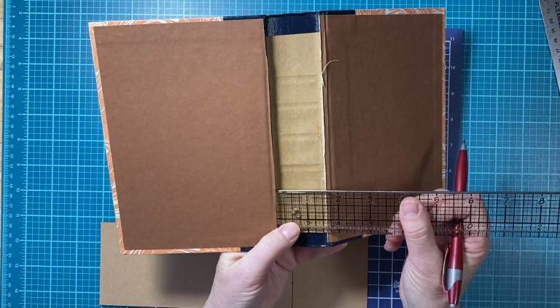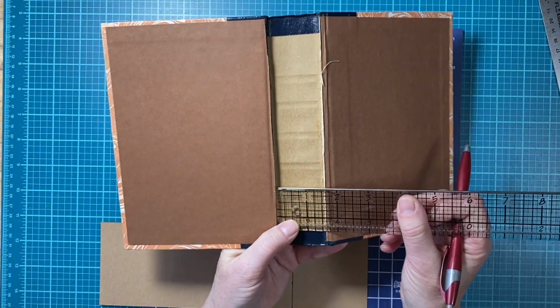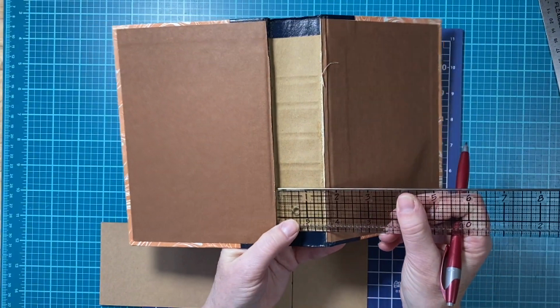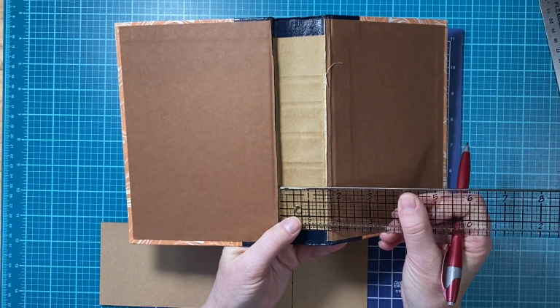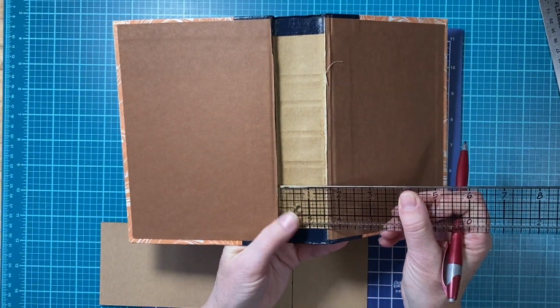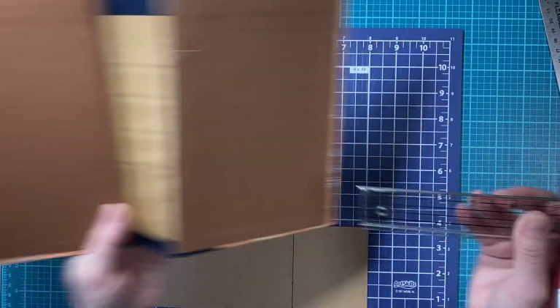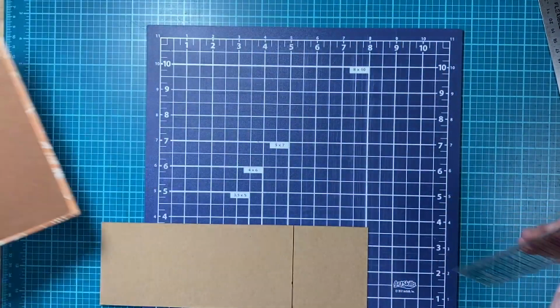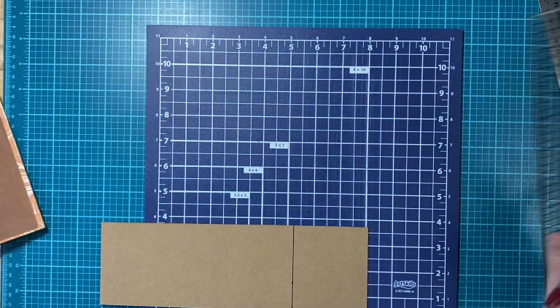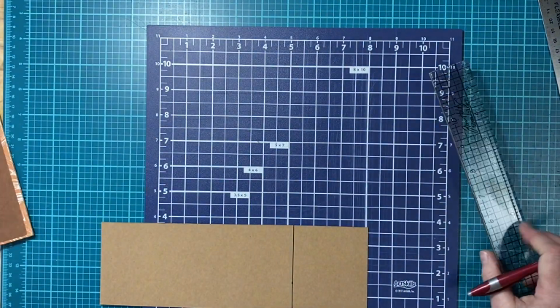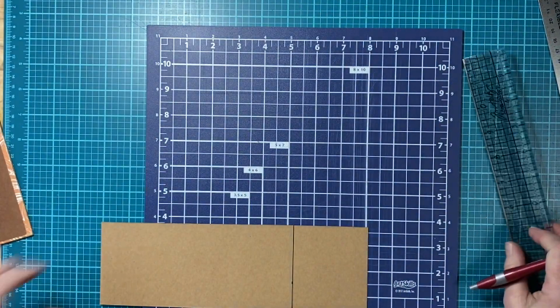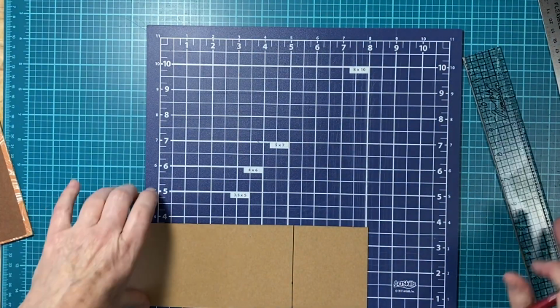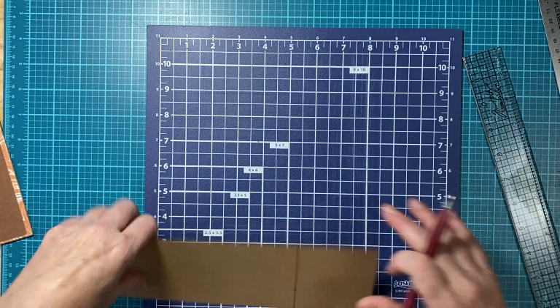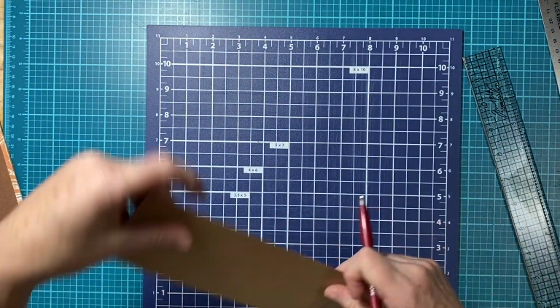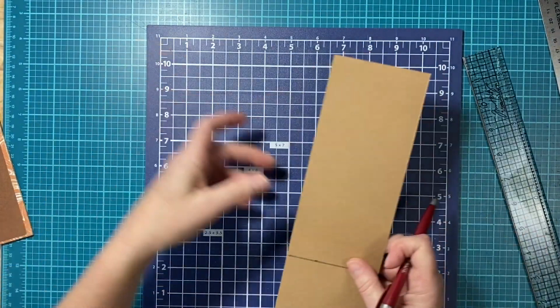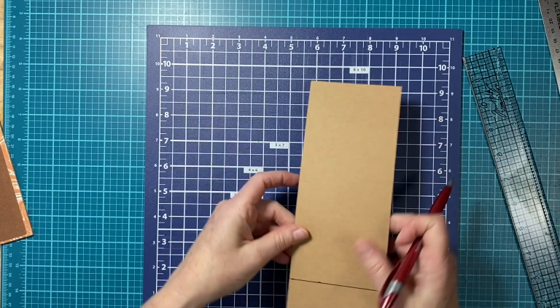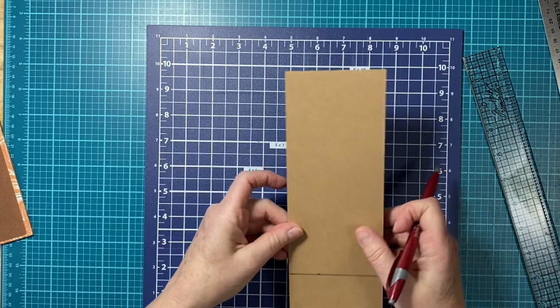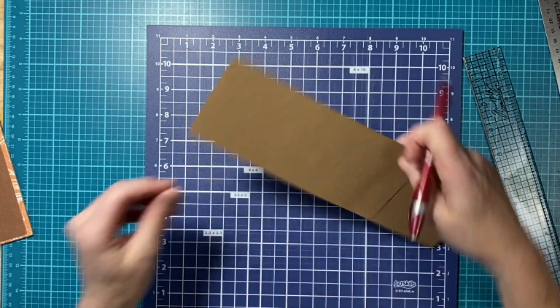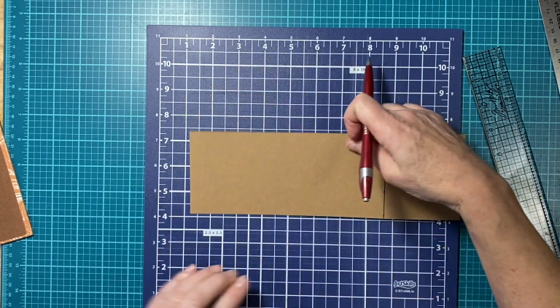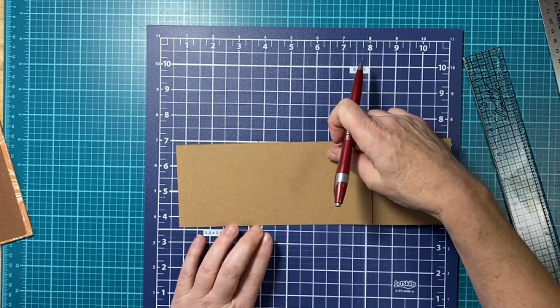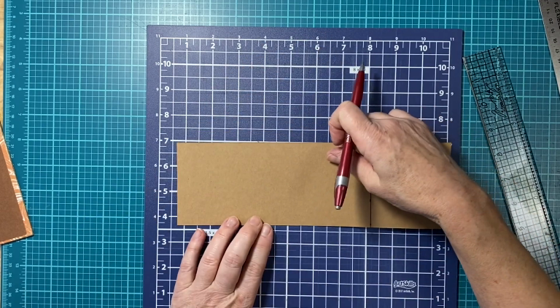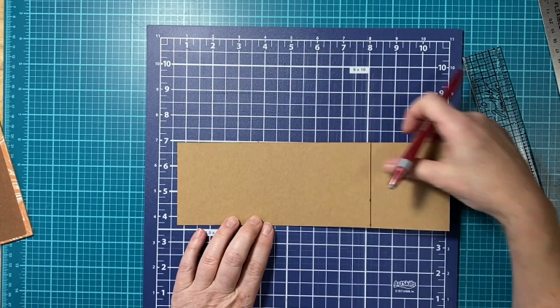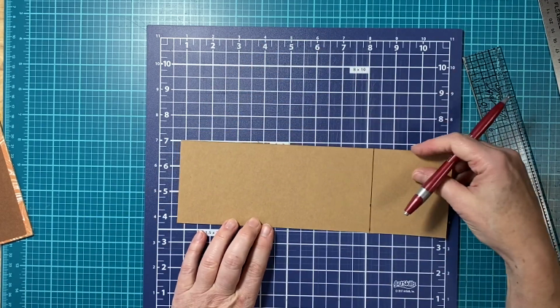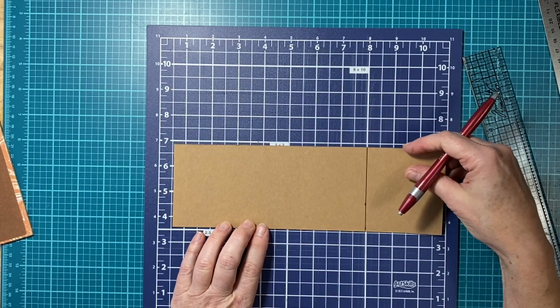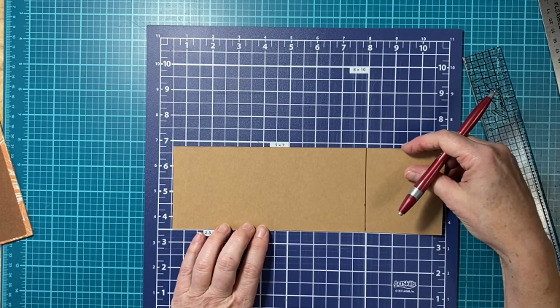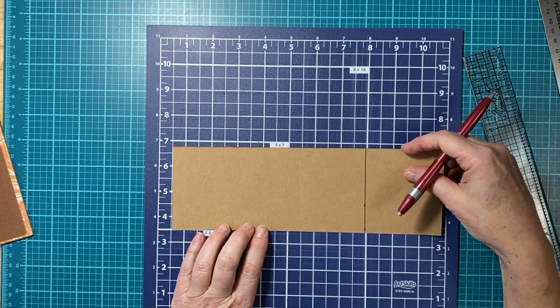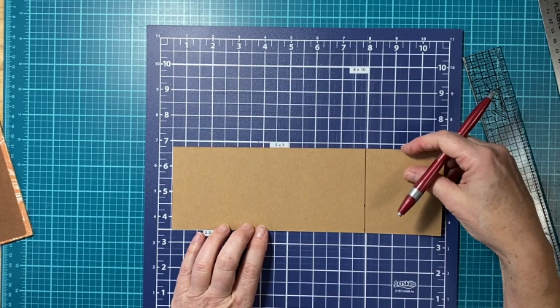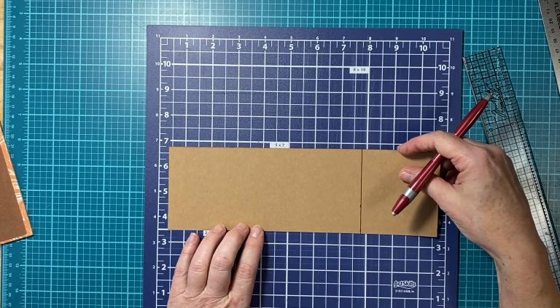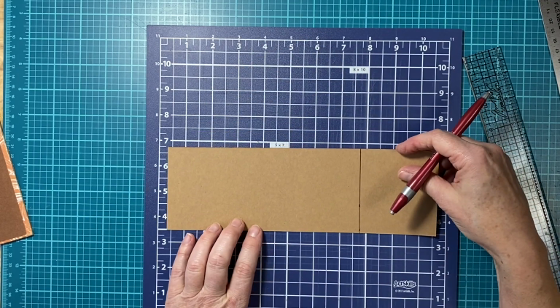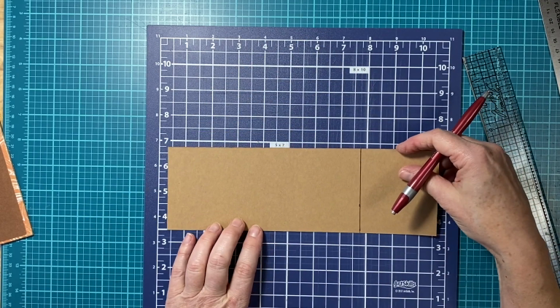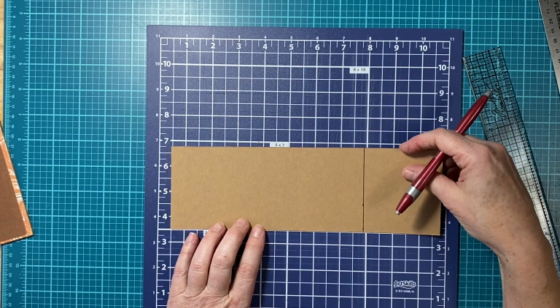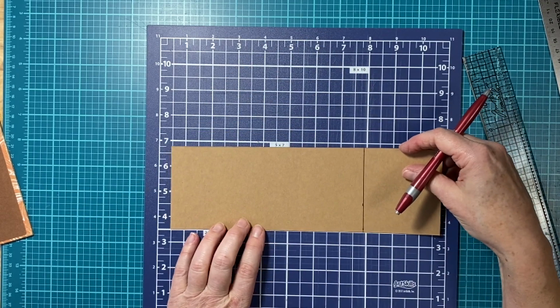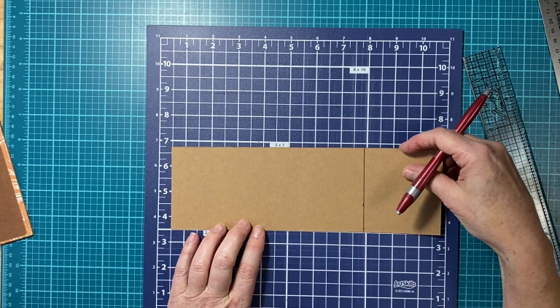And while I'm here I might as well go ahead and do my width — one and a half inches.